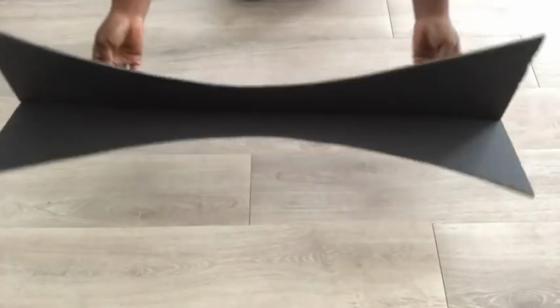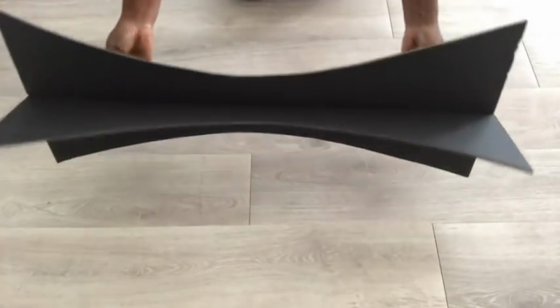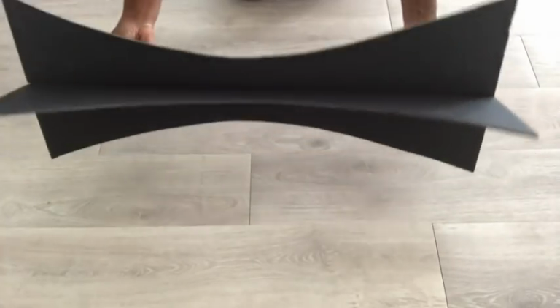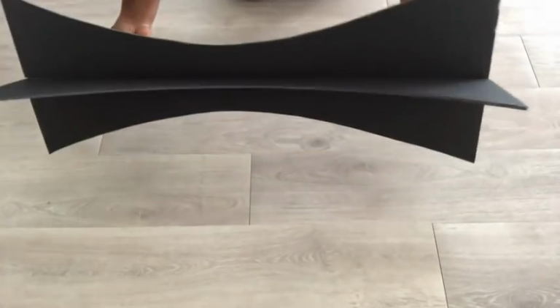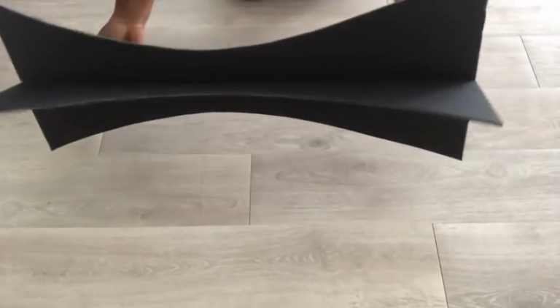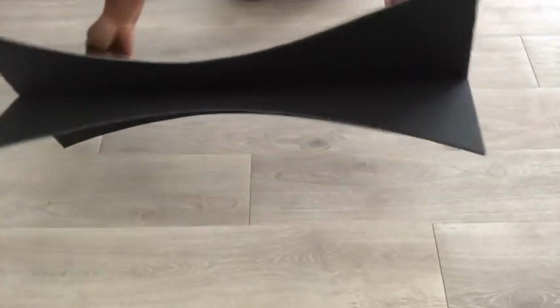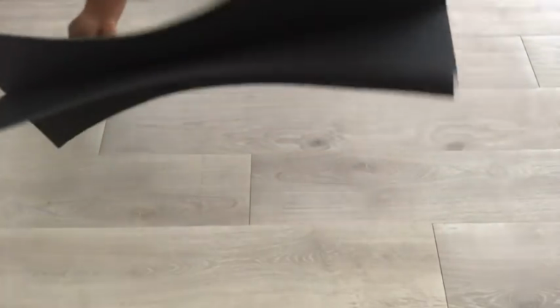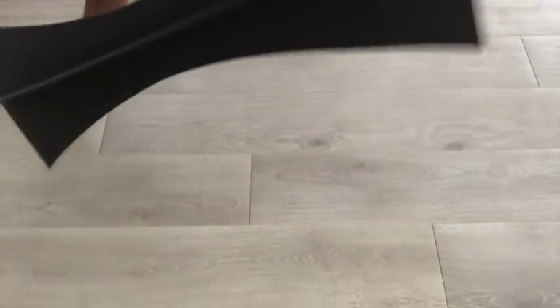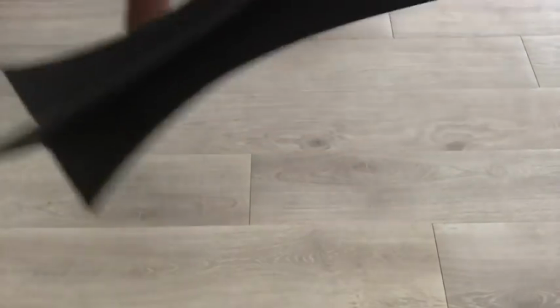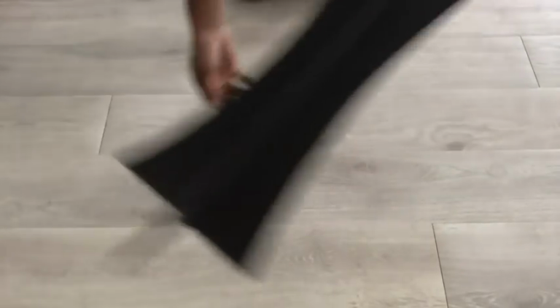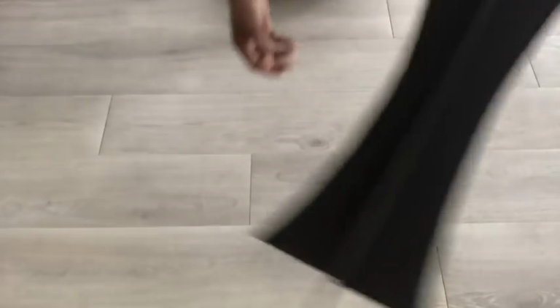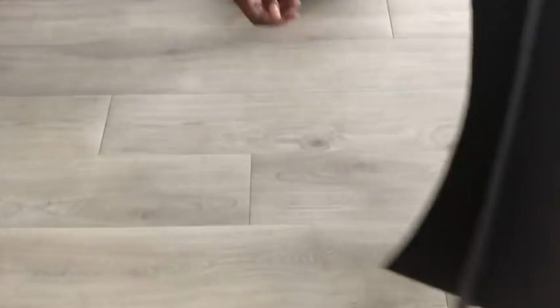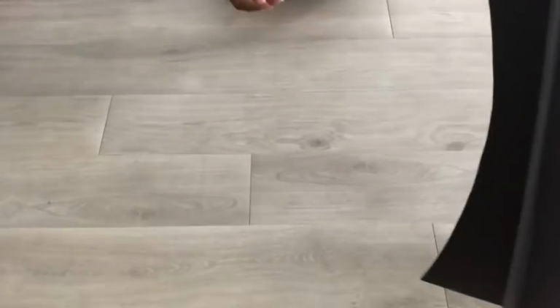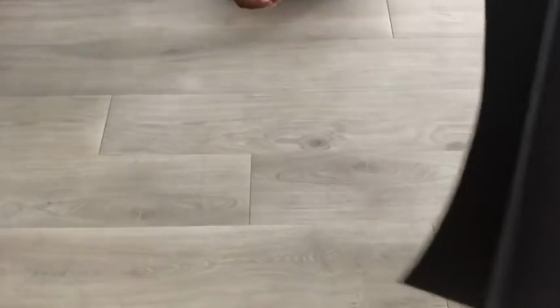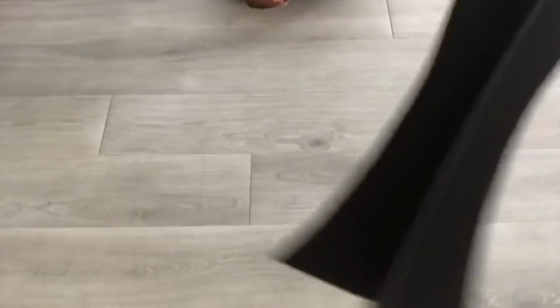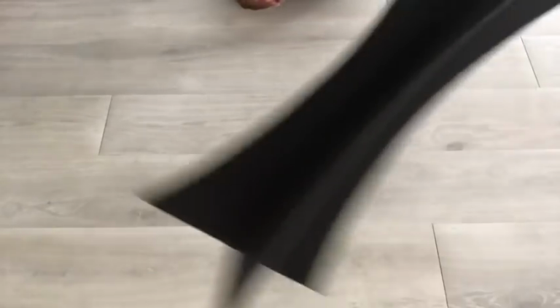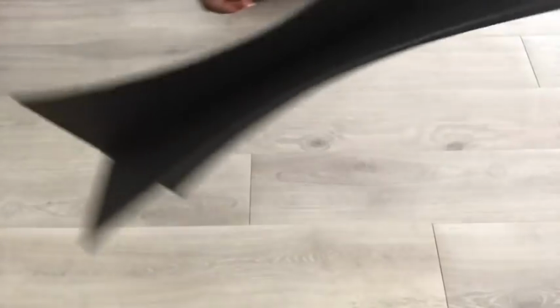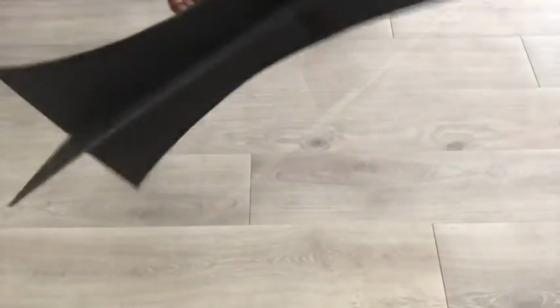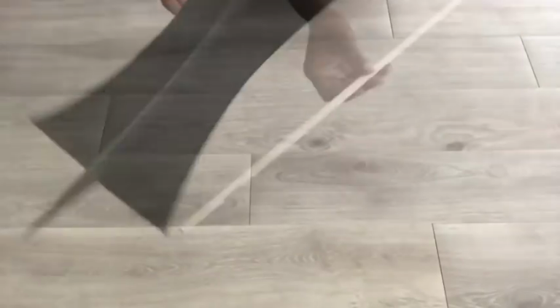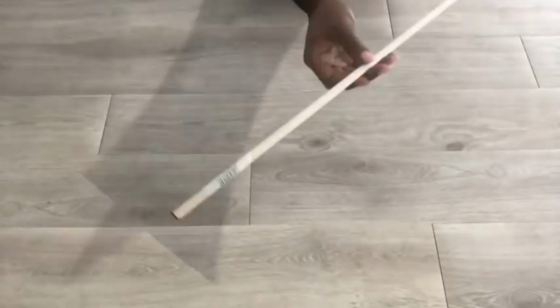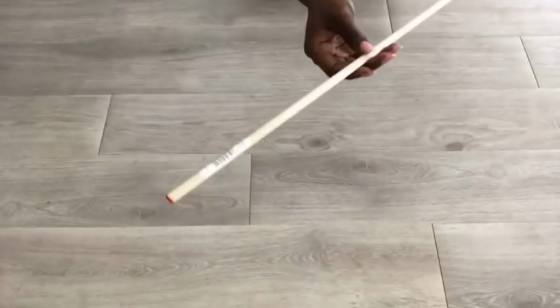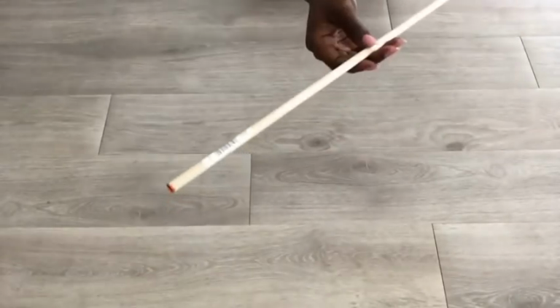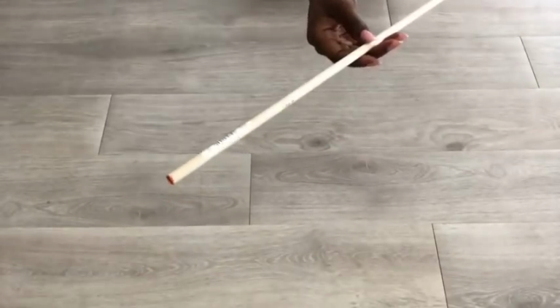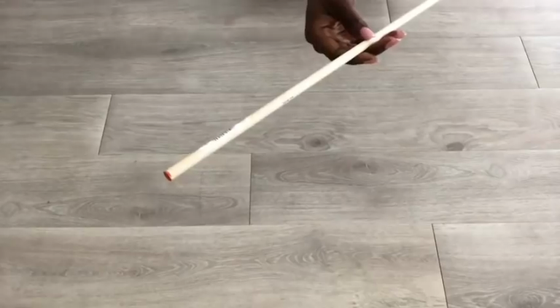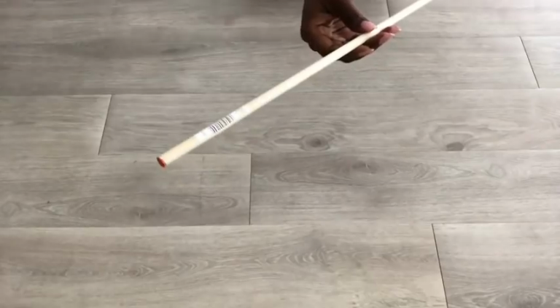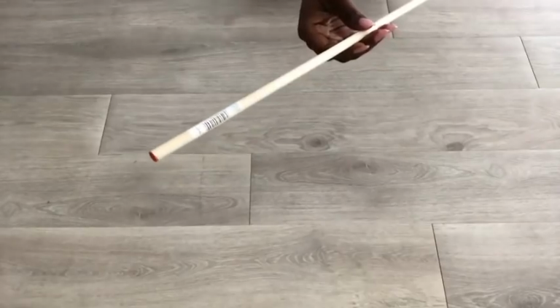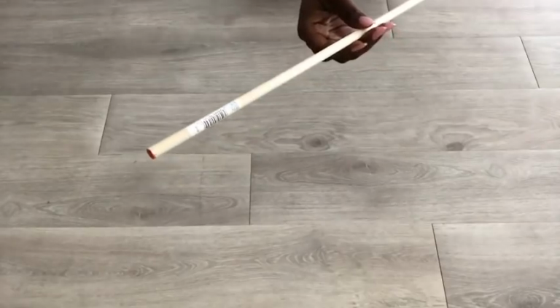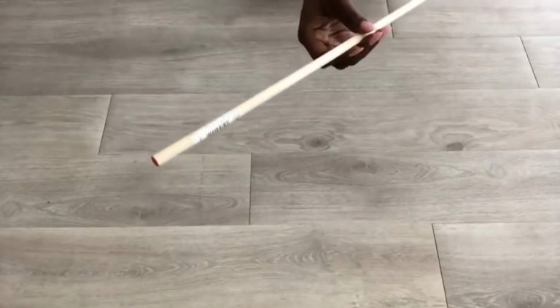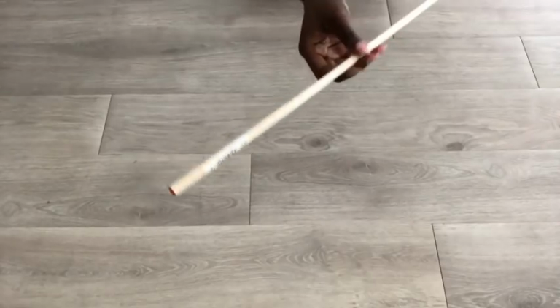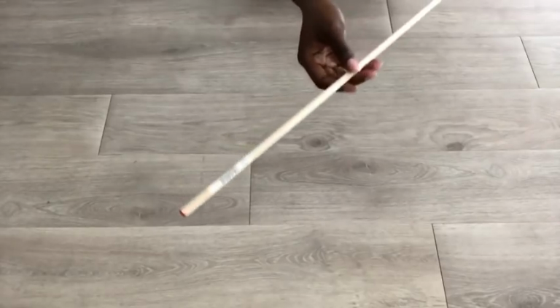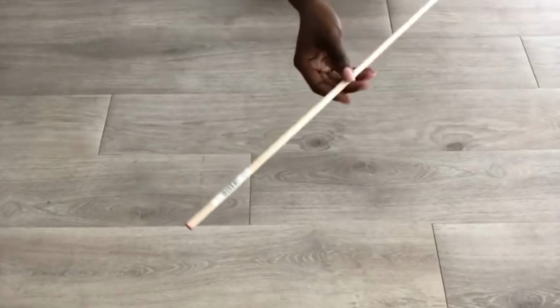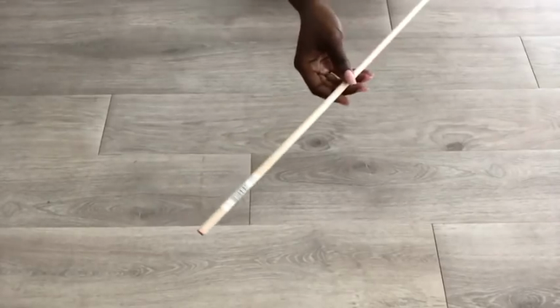You can use it as a display pedestal, but to fortify it you can glue dowels inside.